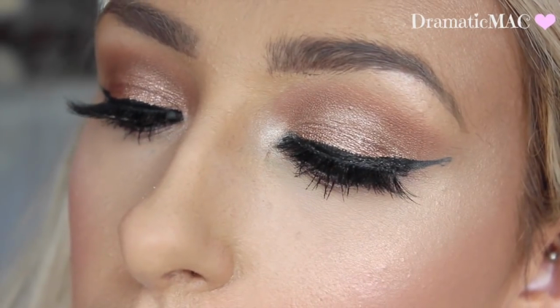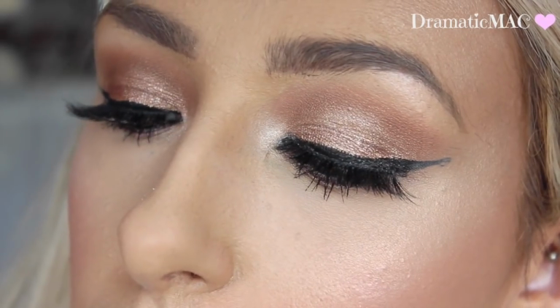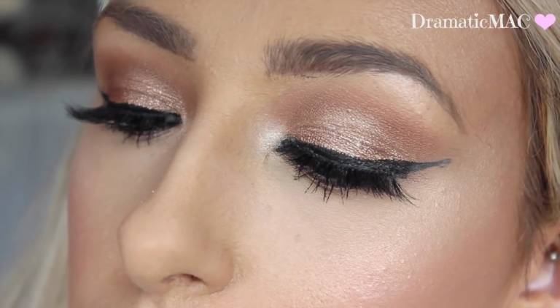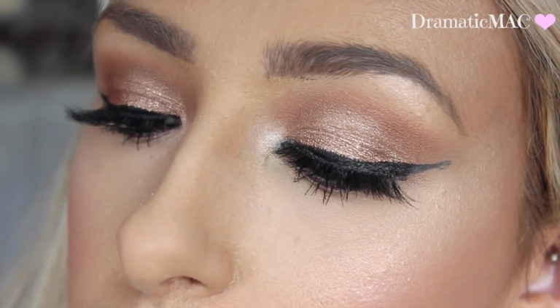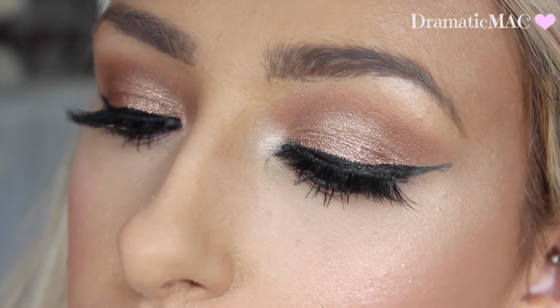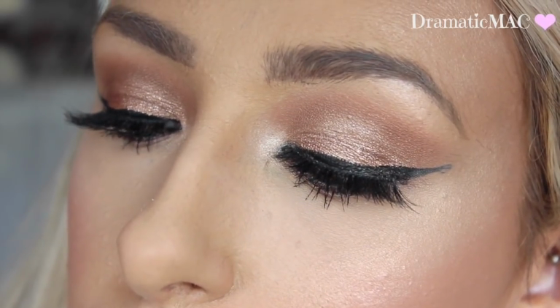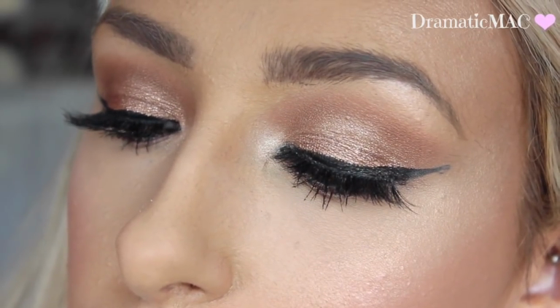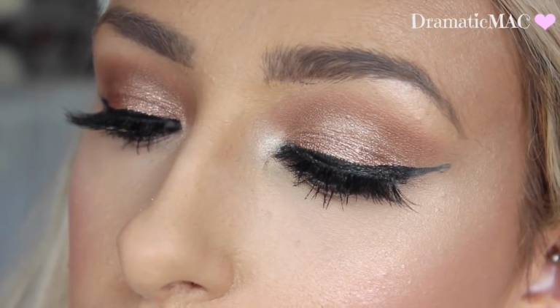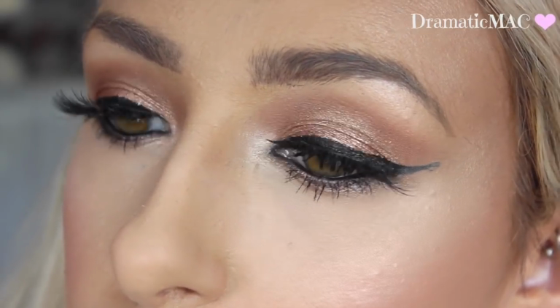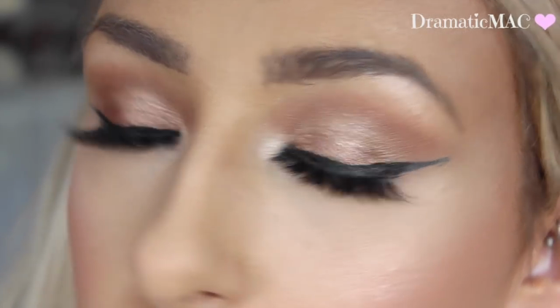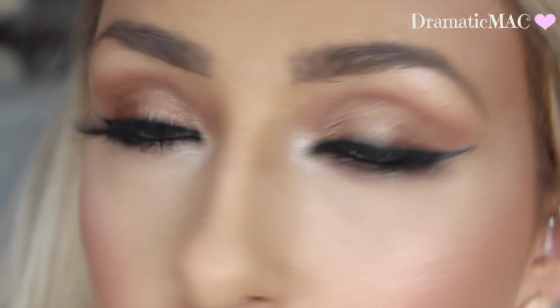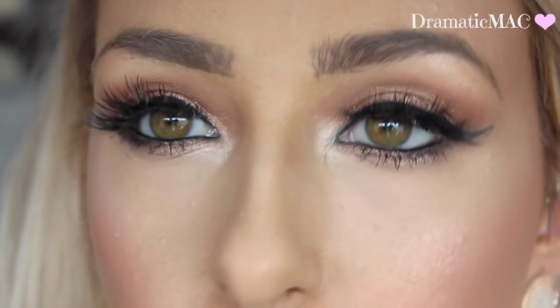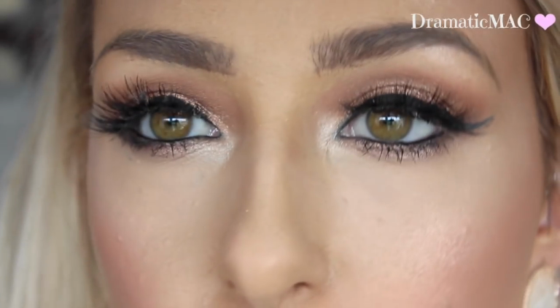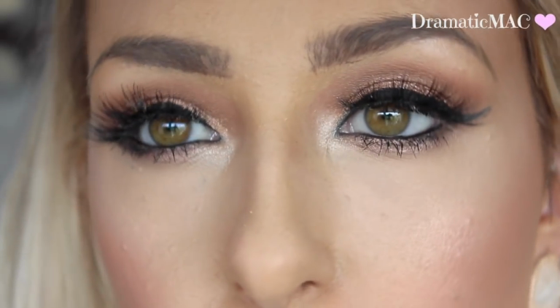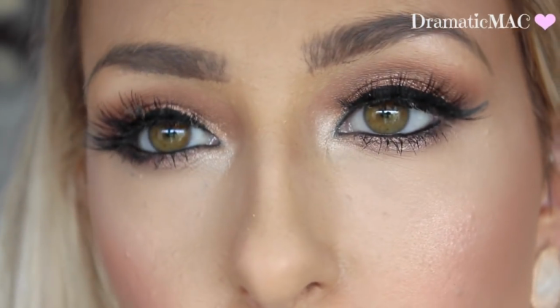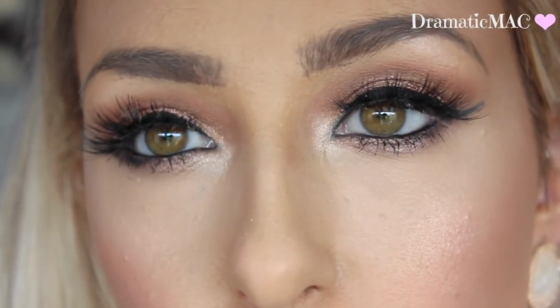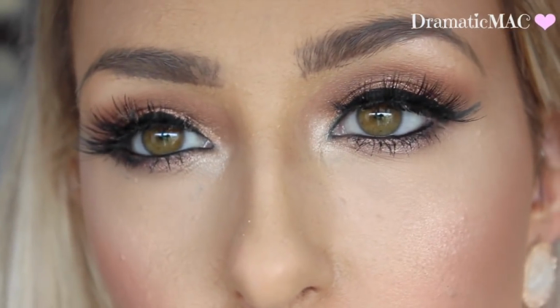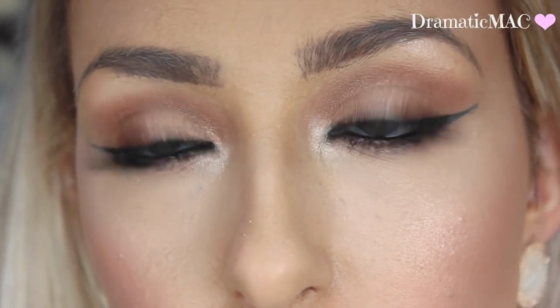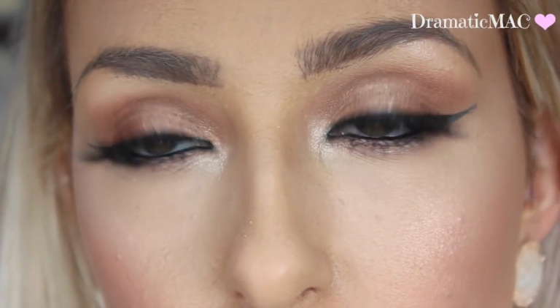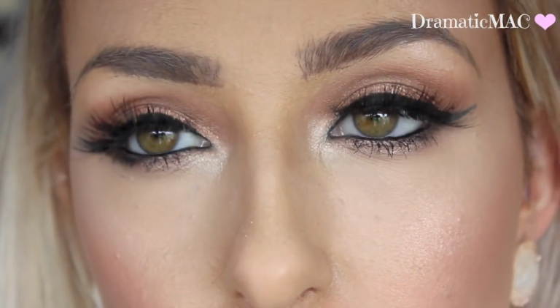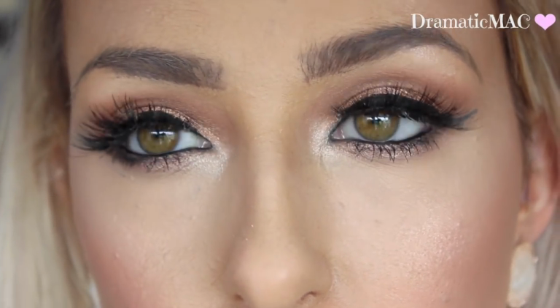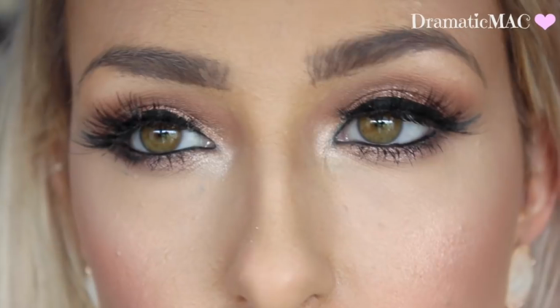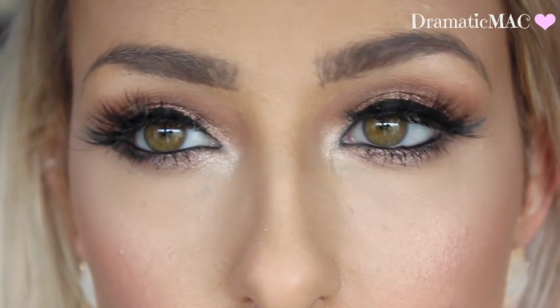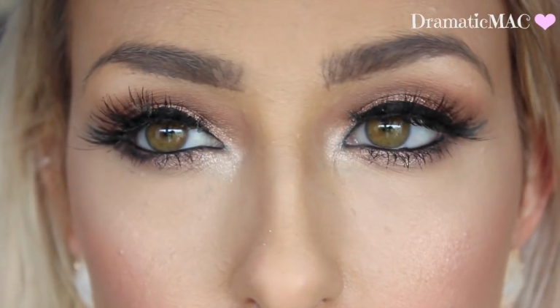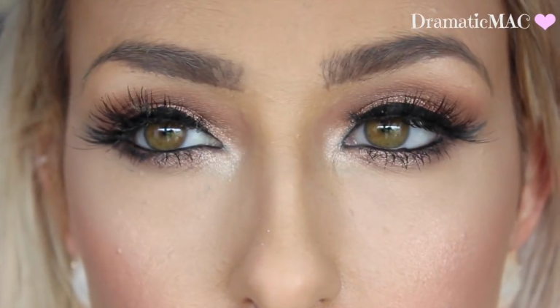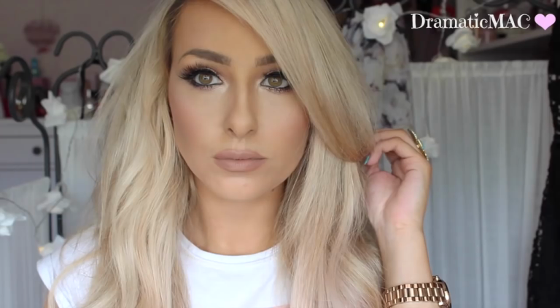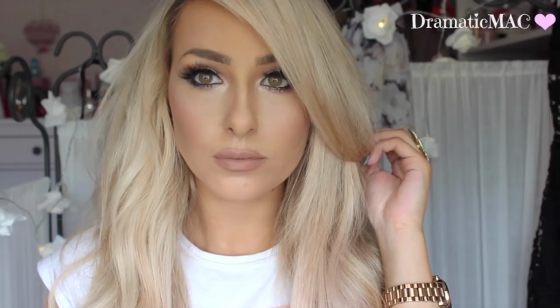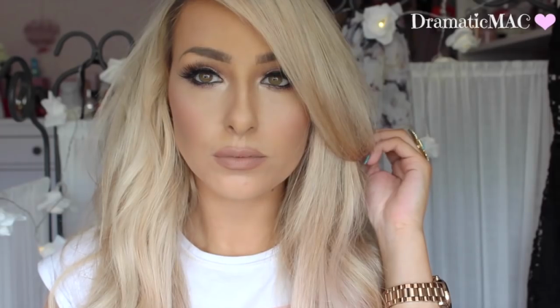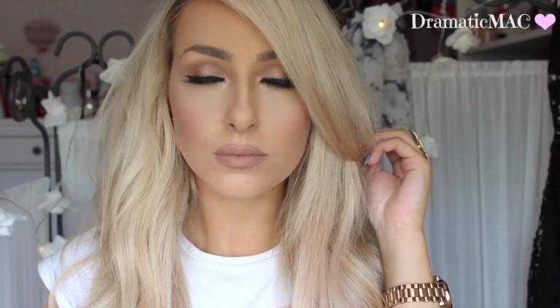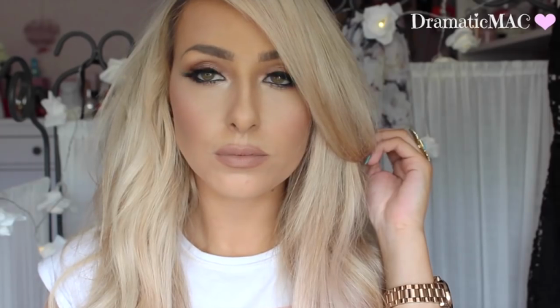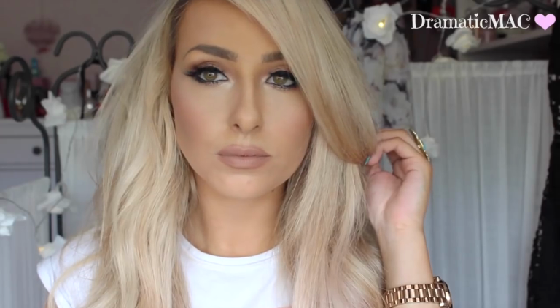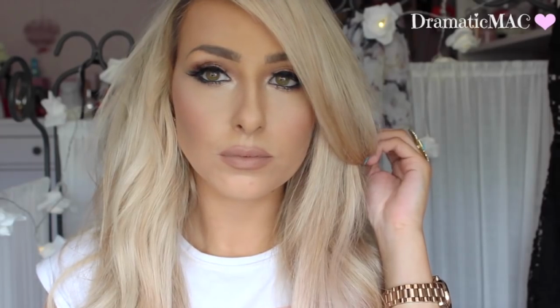I hope you enjoyed this look. If you did, thumbs it up and I'll talk to you in my next video then. Bye guys!